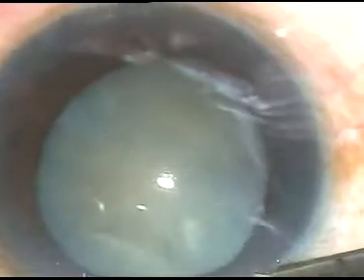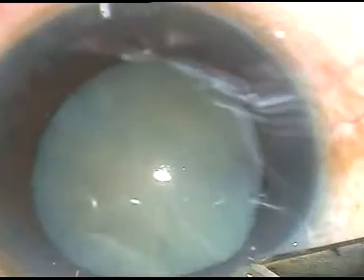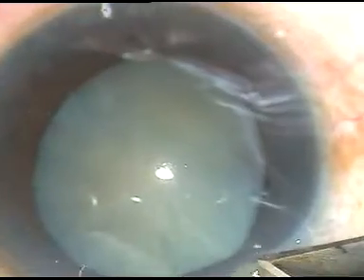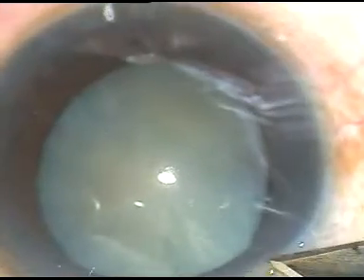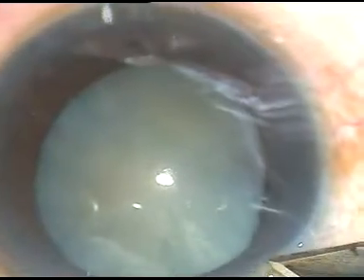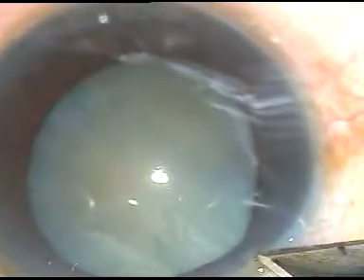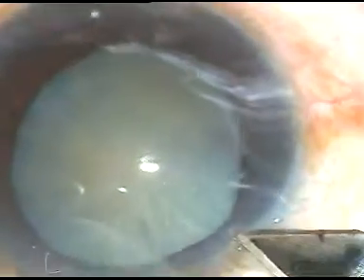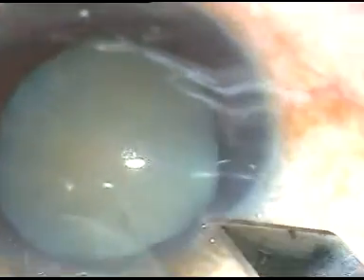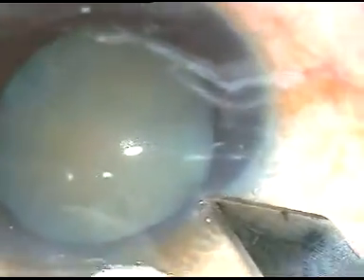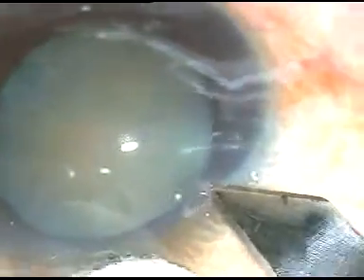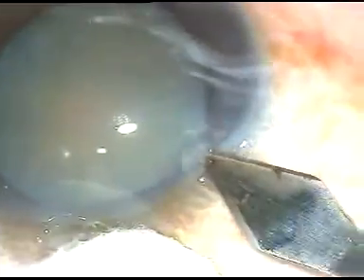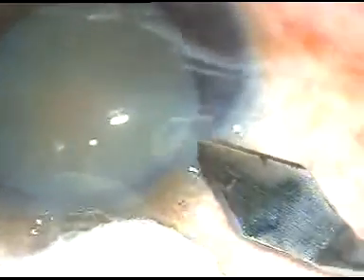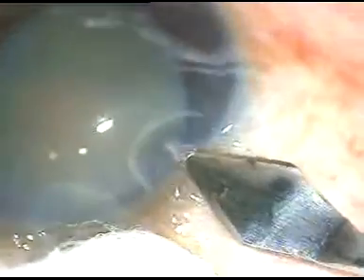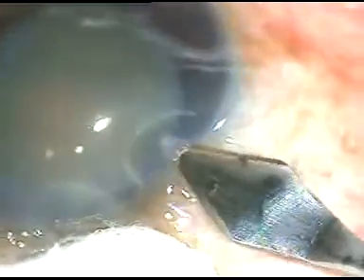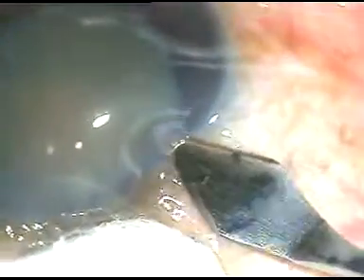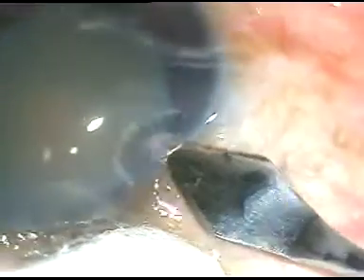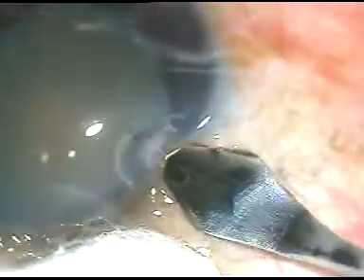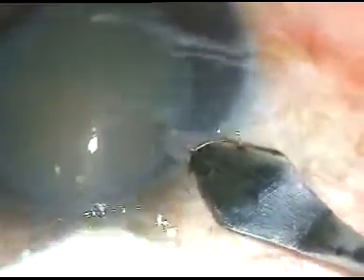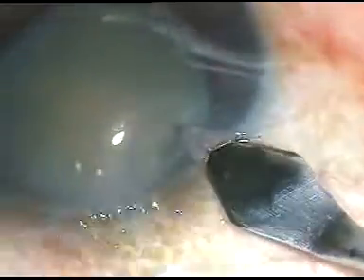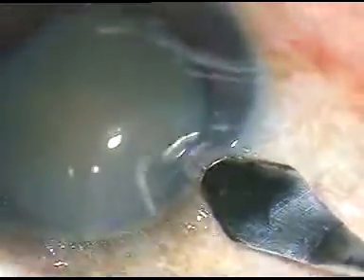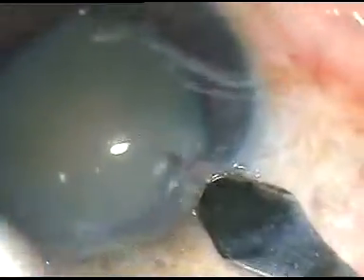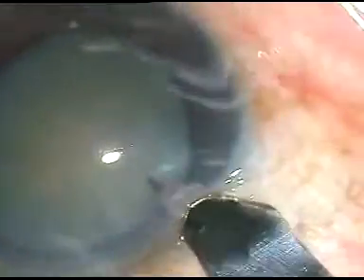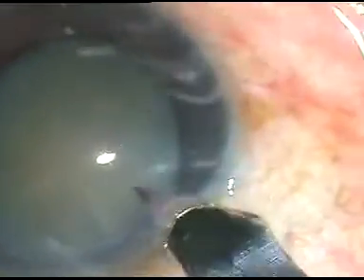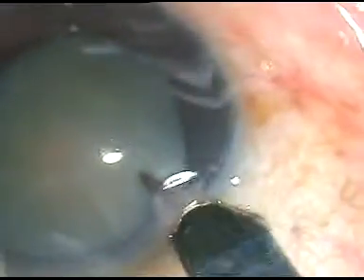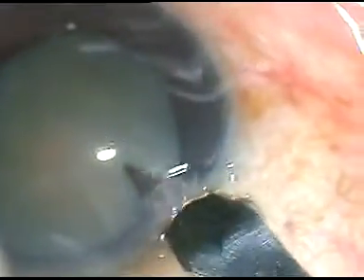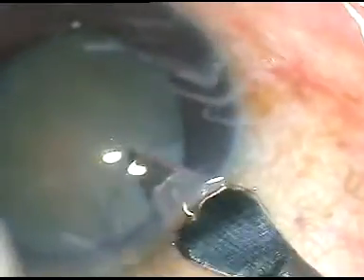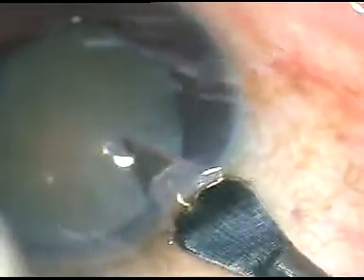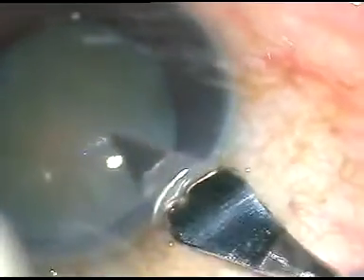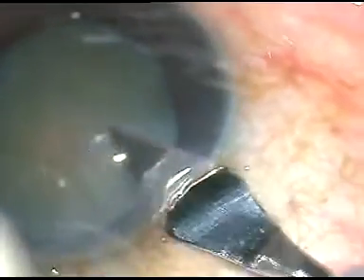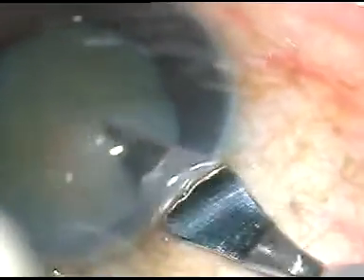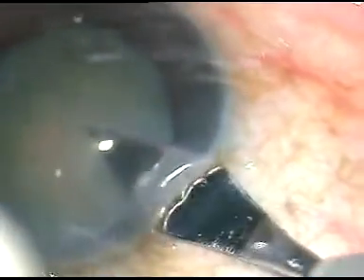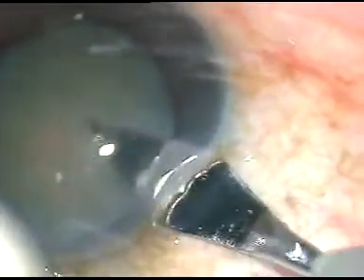Dear colleagues, this is a non-intumescent white cataract. Let us see how the surgery proceeds.